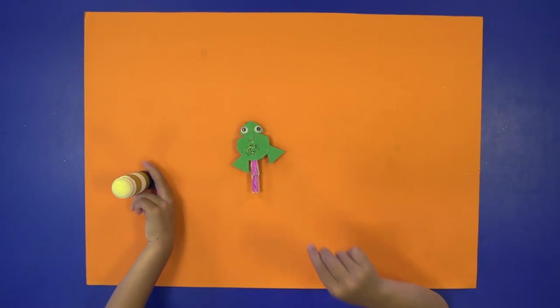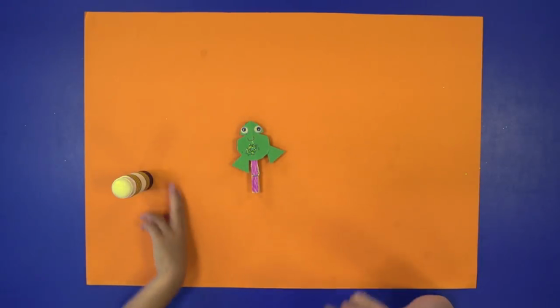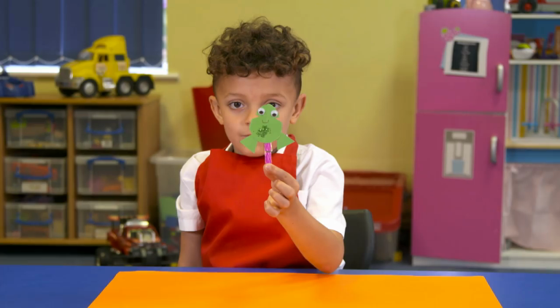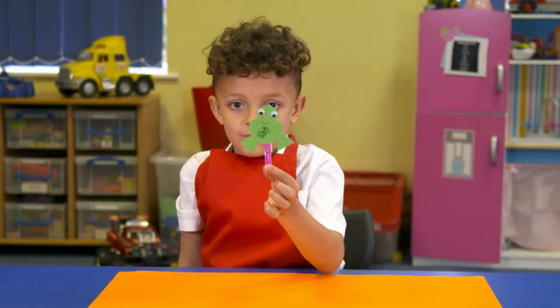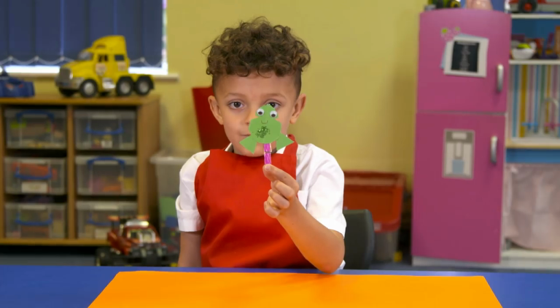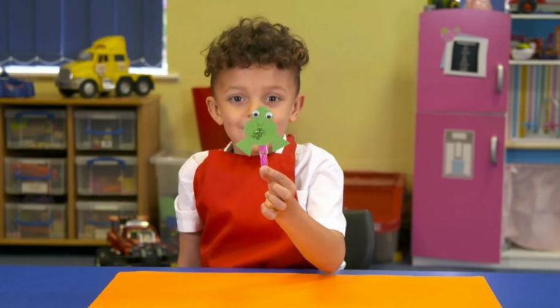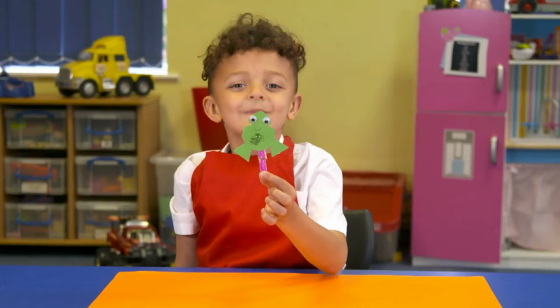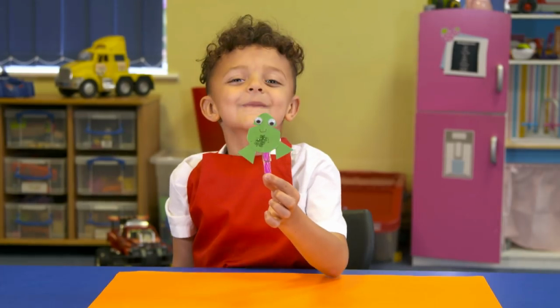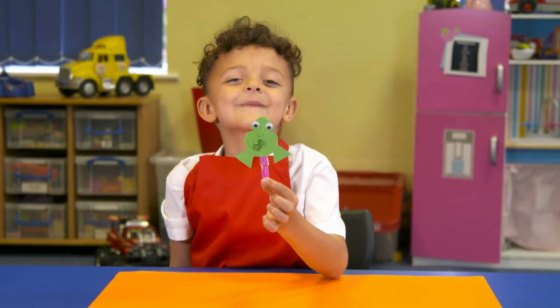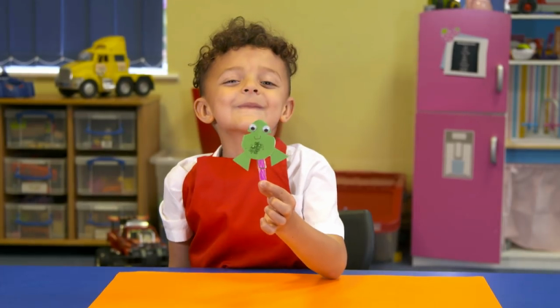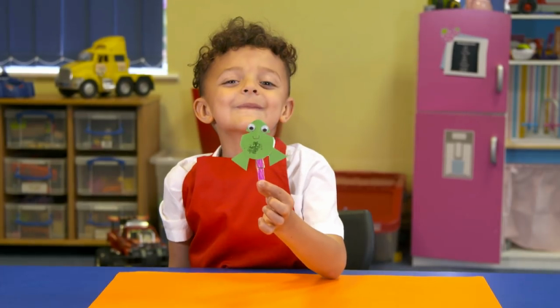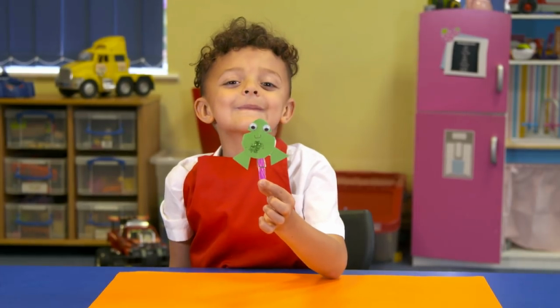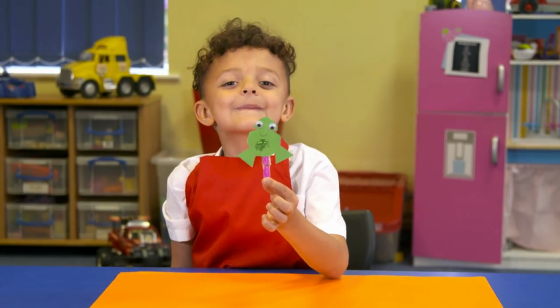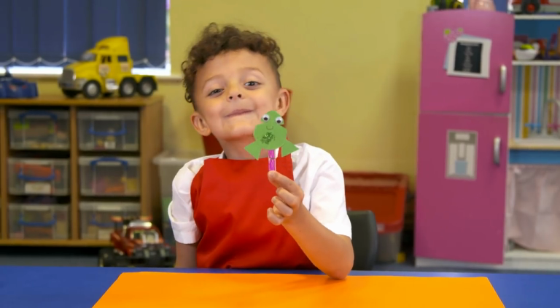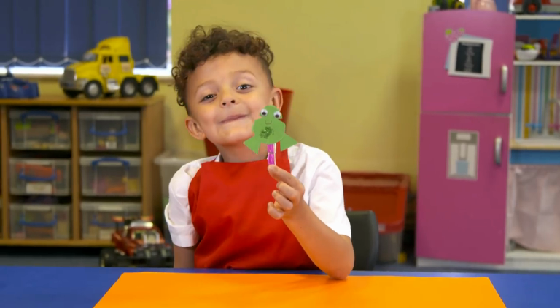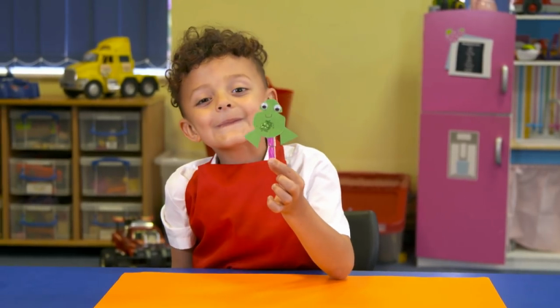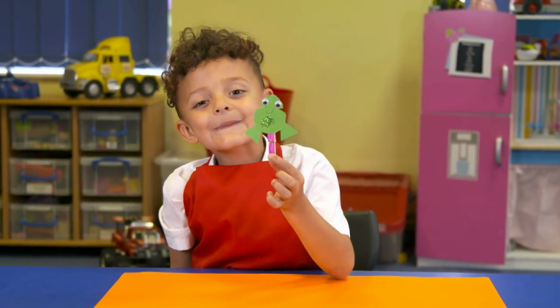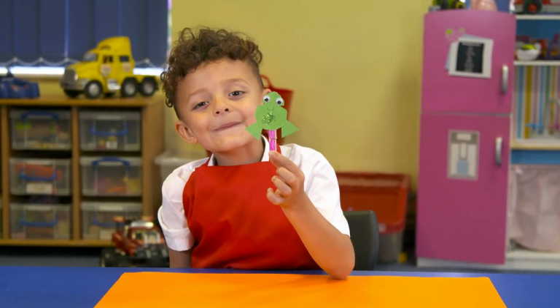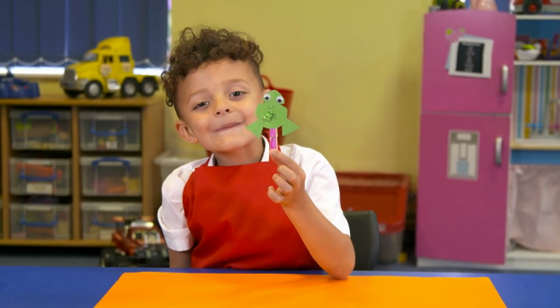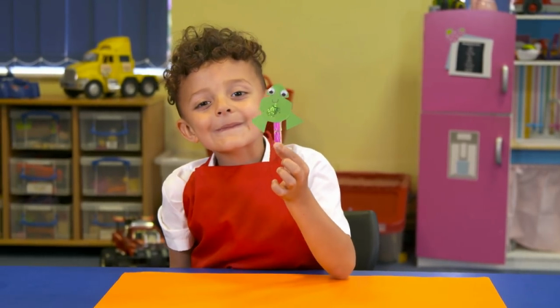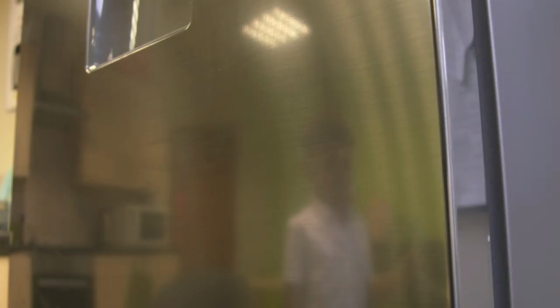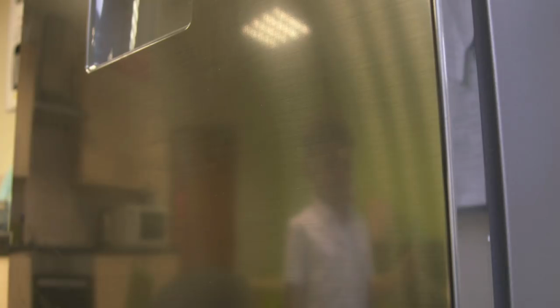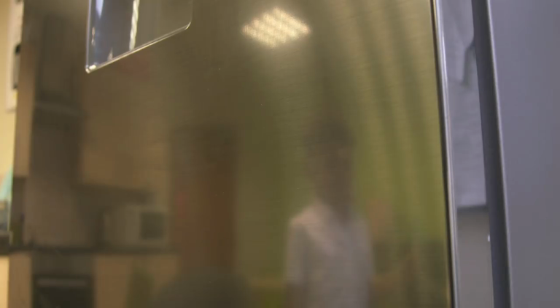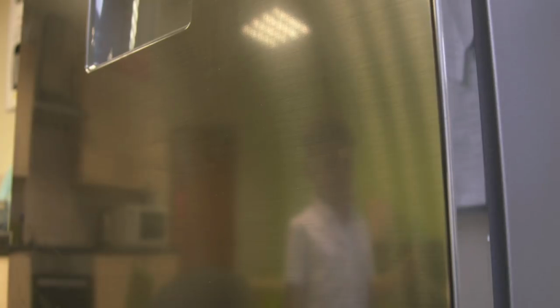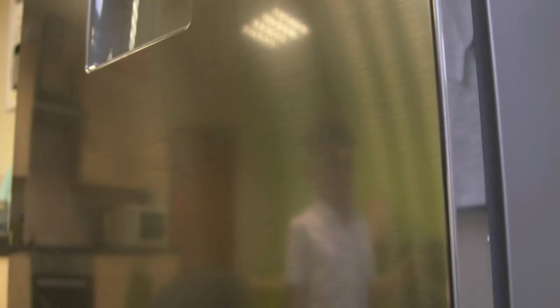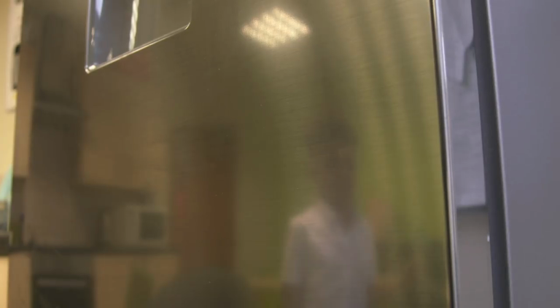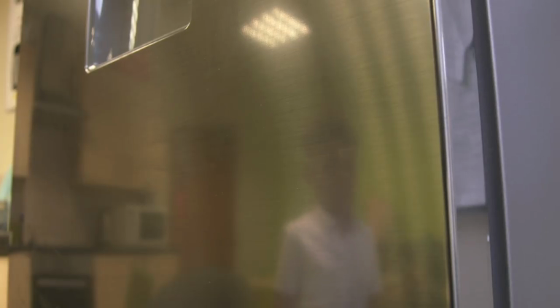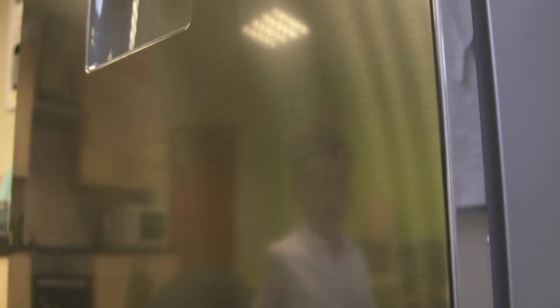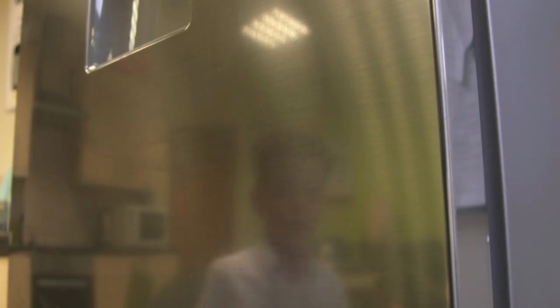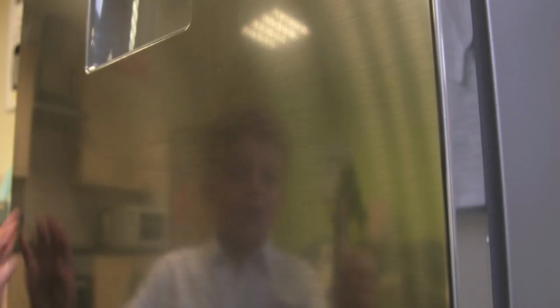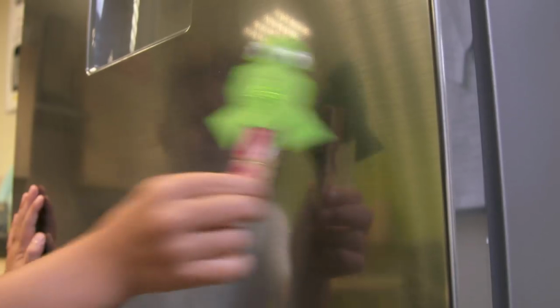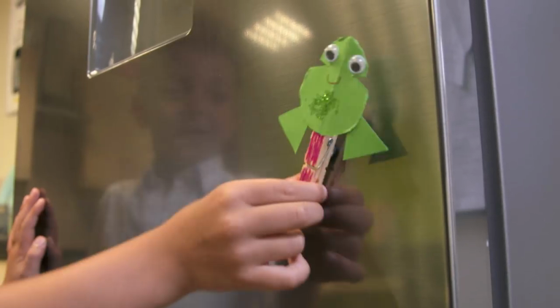Wow! A great frog magnet, ready to hang our artwork on the fridge.